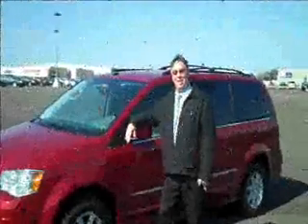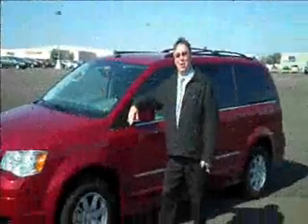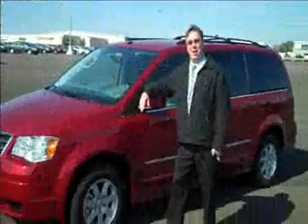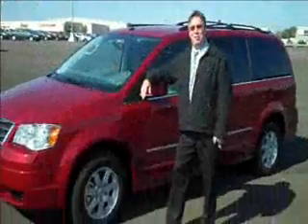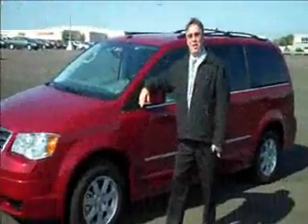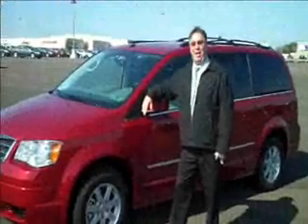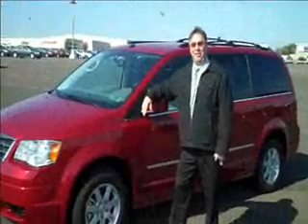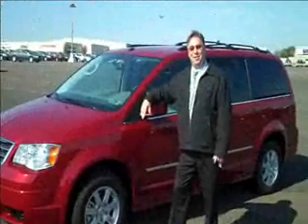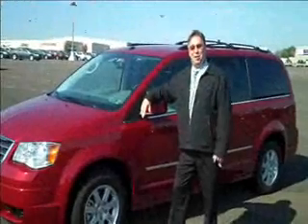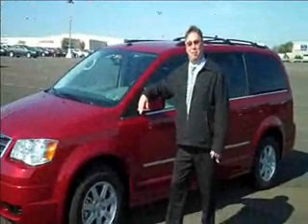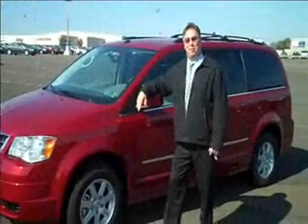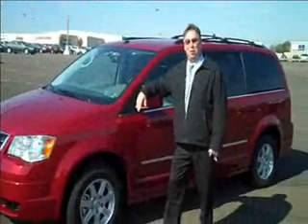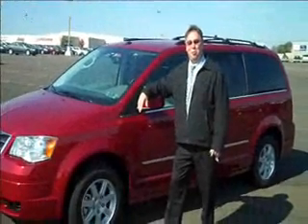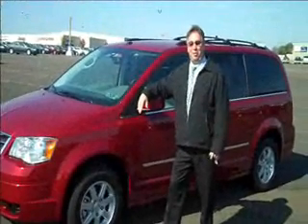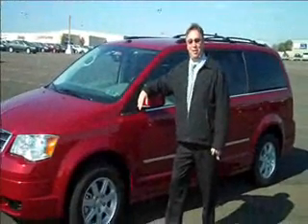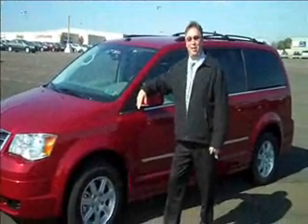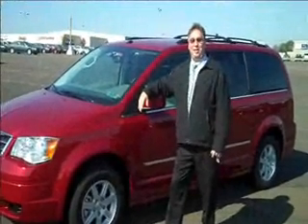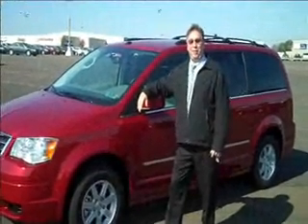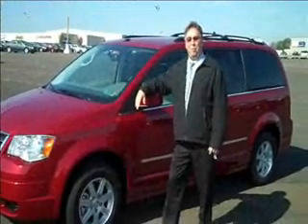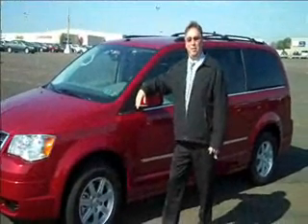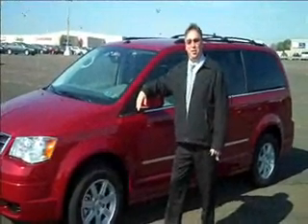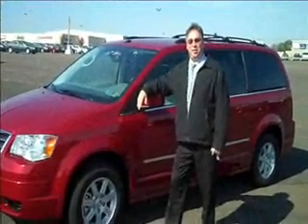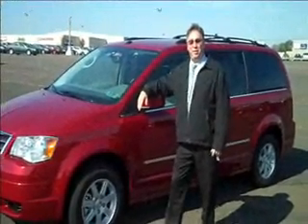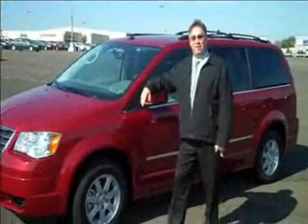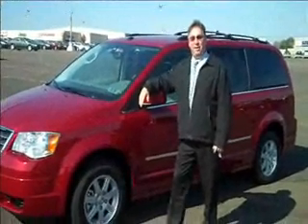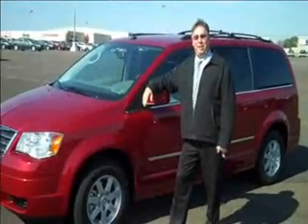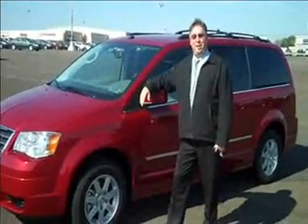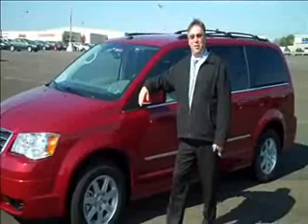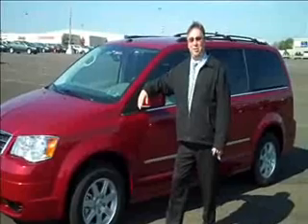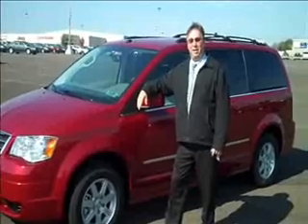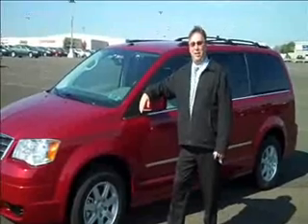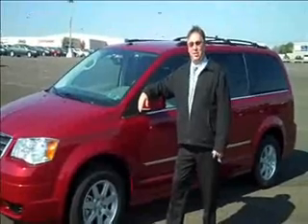Hello, my name is John Howley, salesman here at Riementhal Auto World. I'd like to take a few minutes to show you this 2010 Chrysler Town & Country.